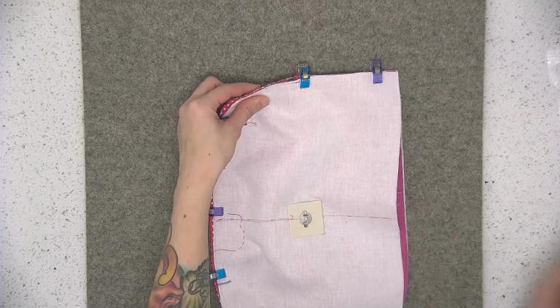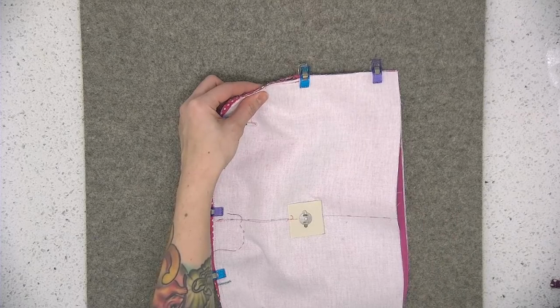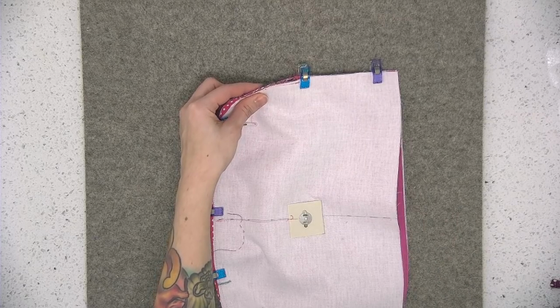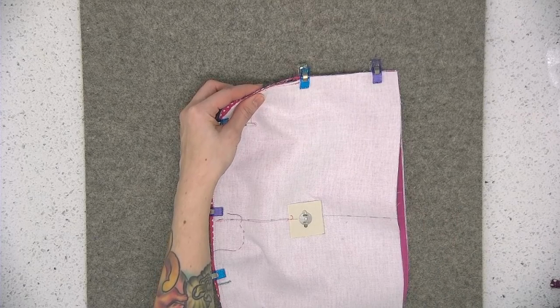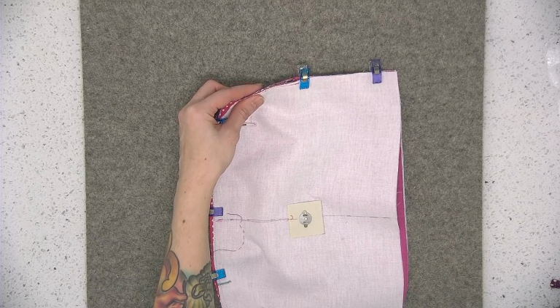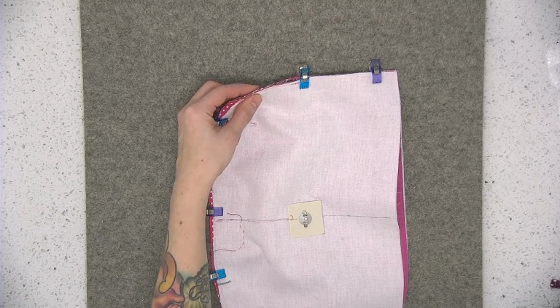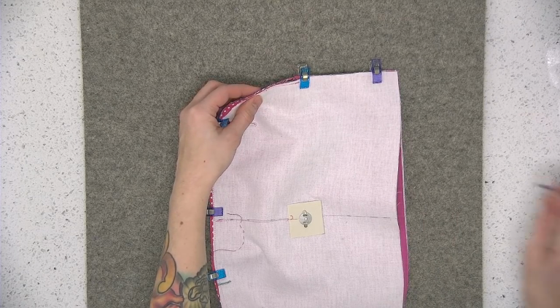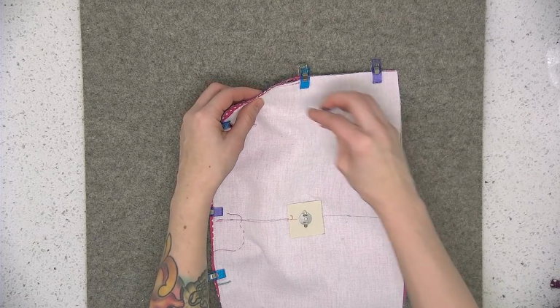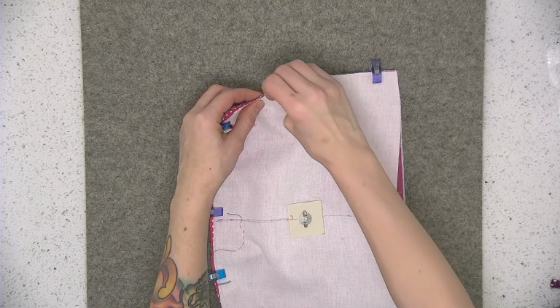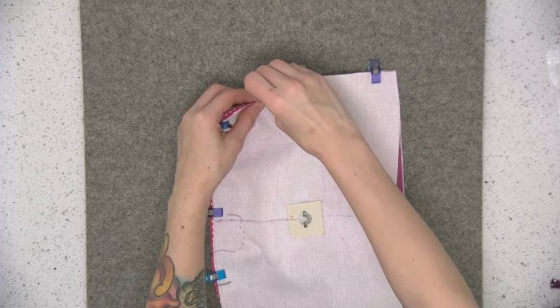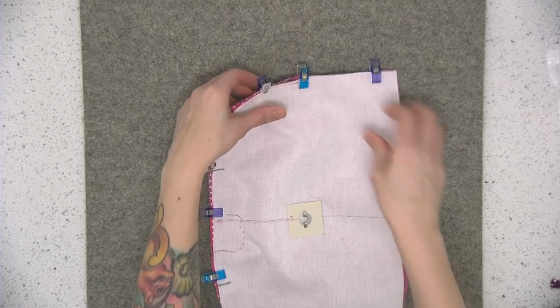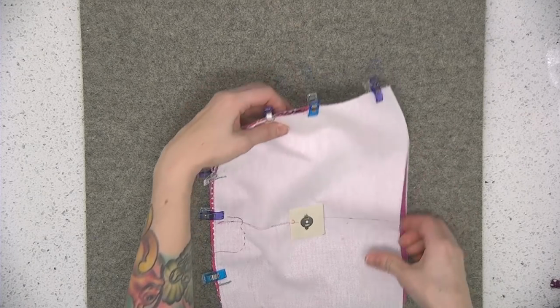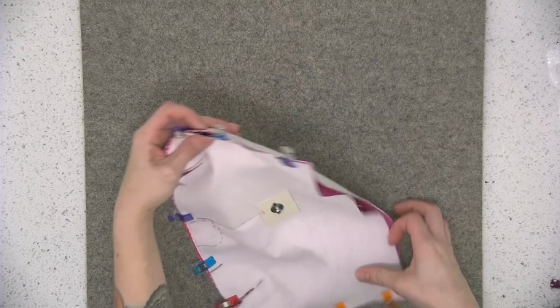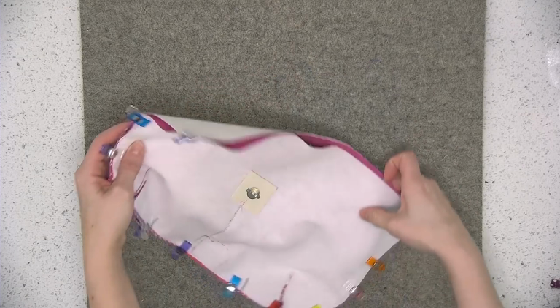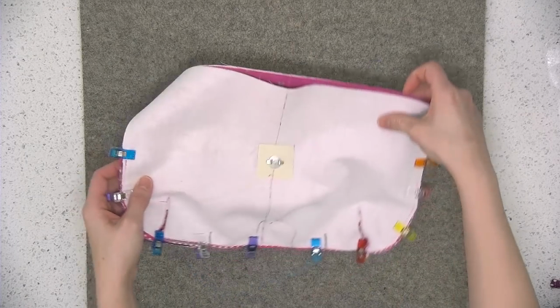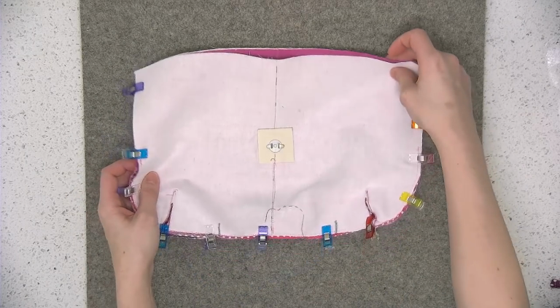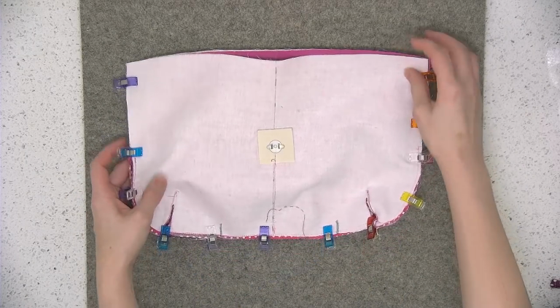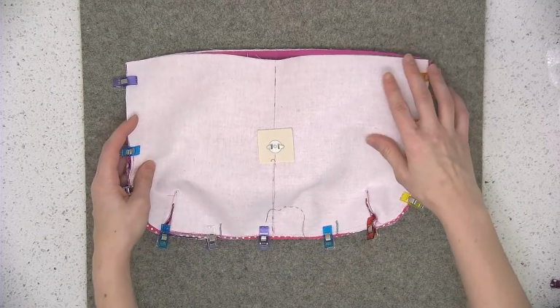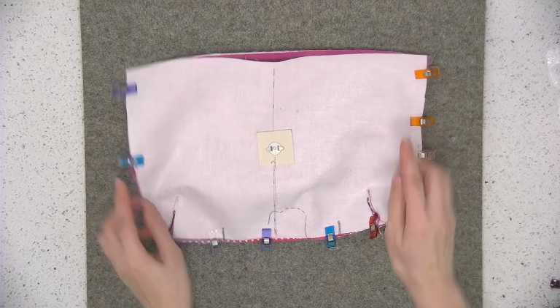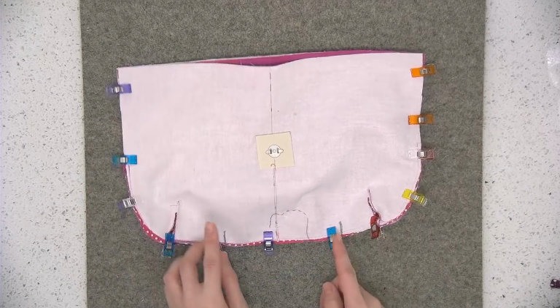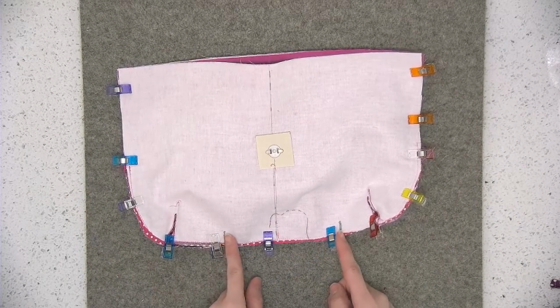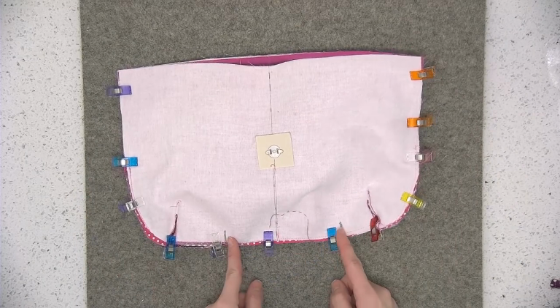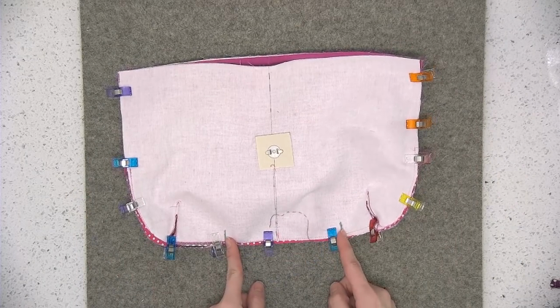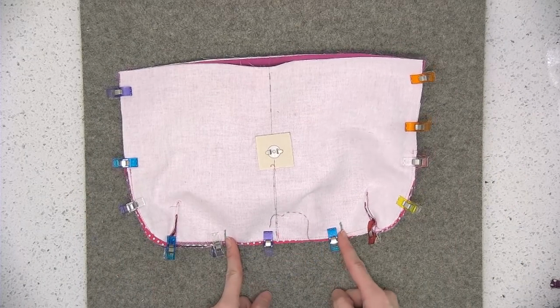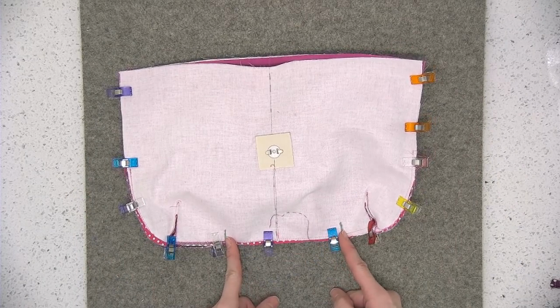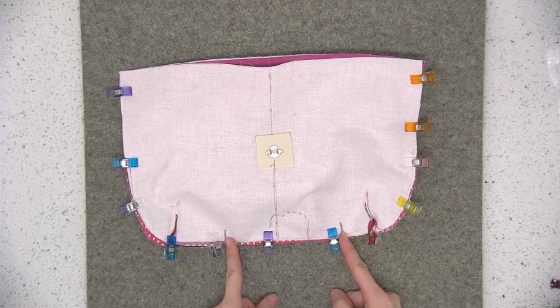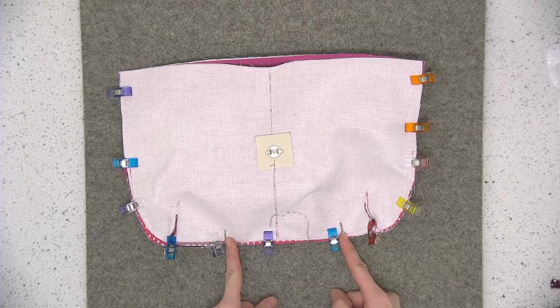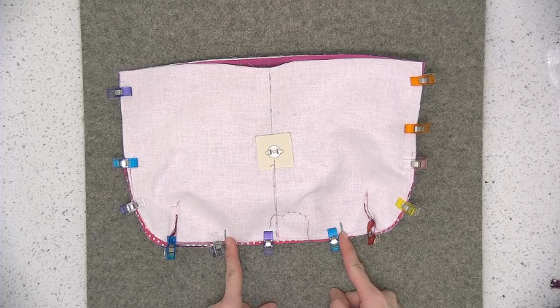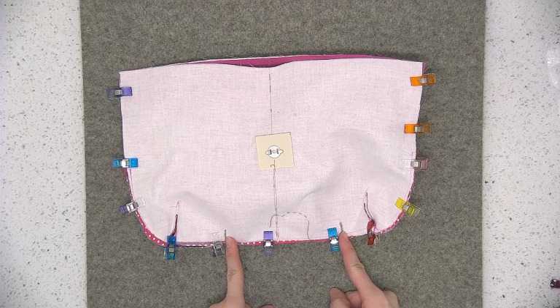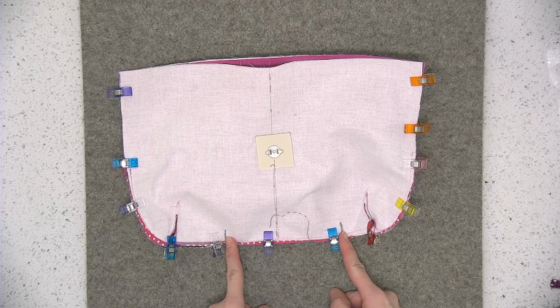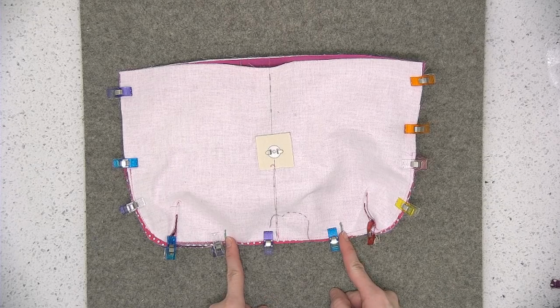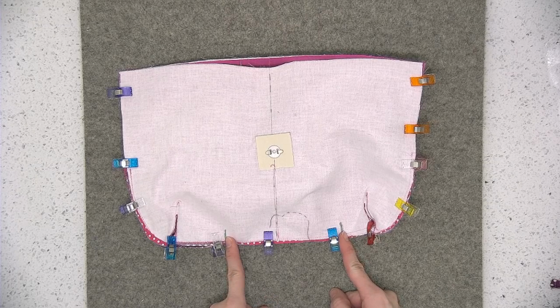This is going to be a quarter of an inch seam allowance — make sure you leave an opening on the bottom edge.